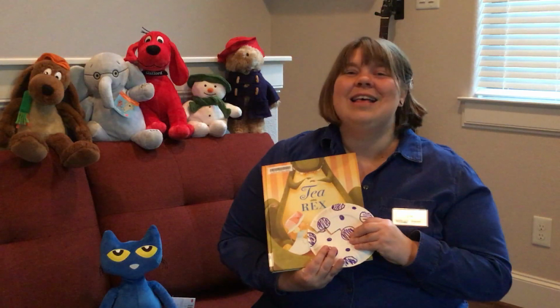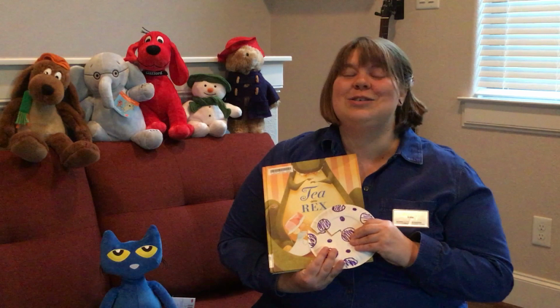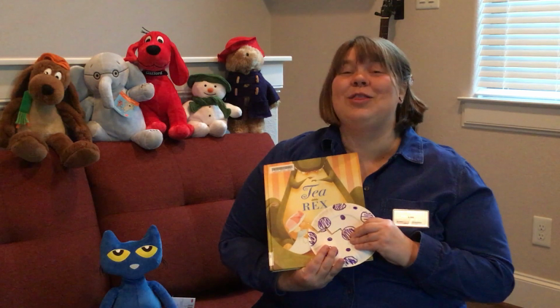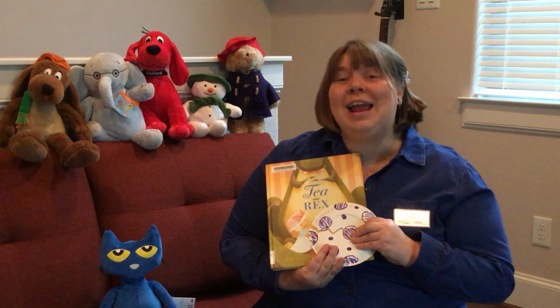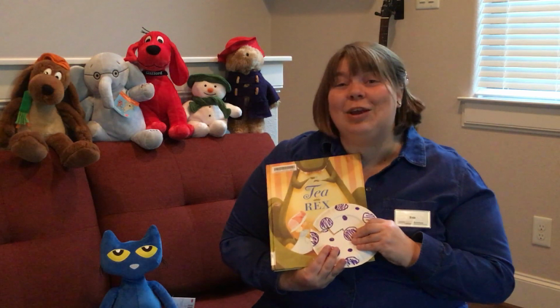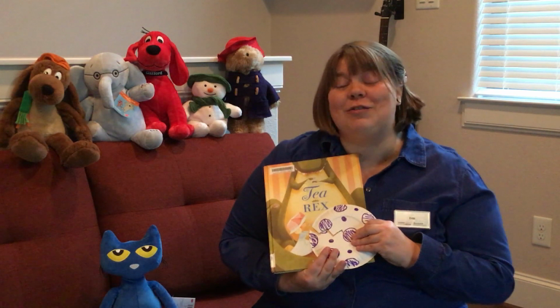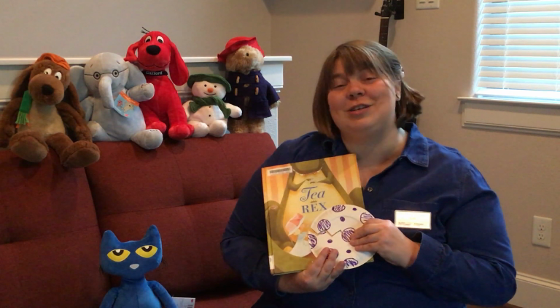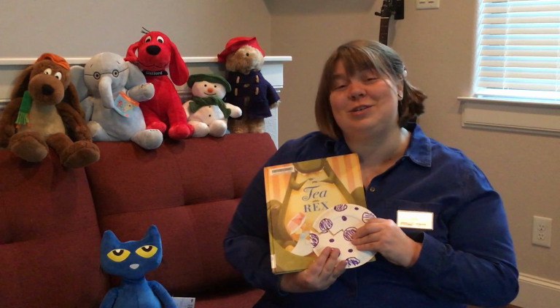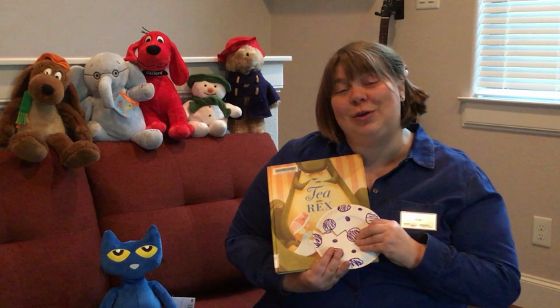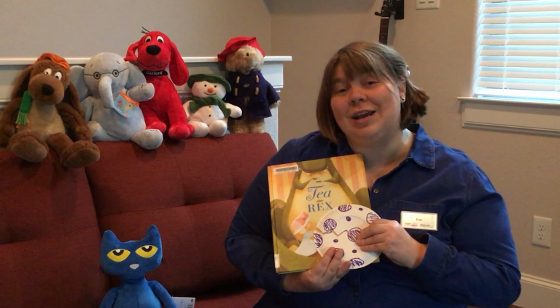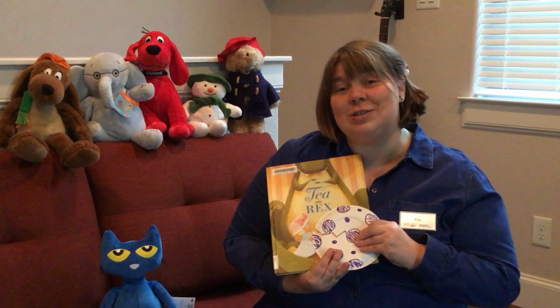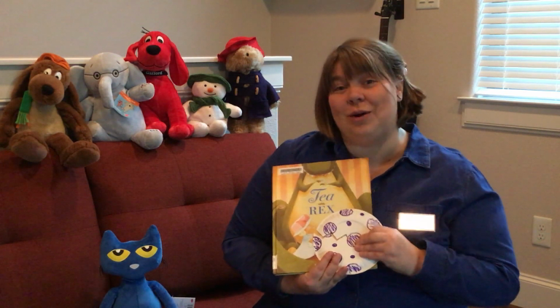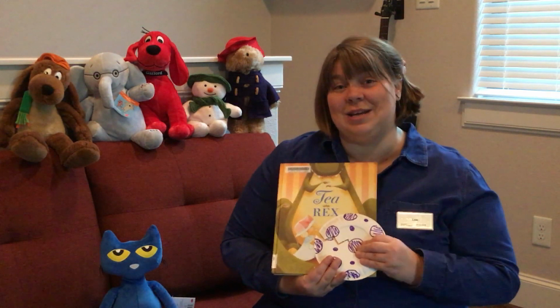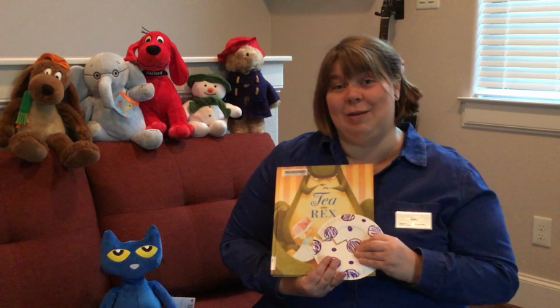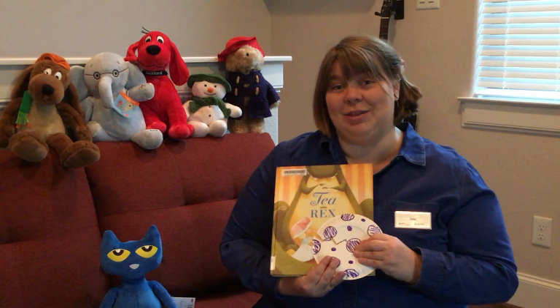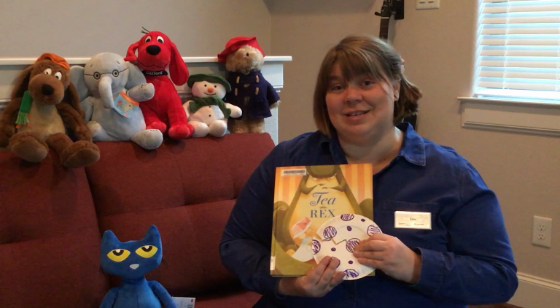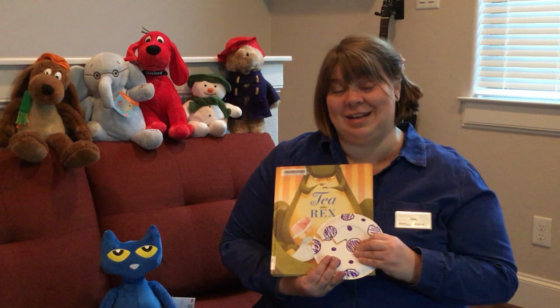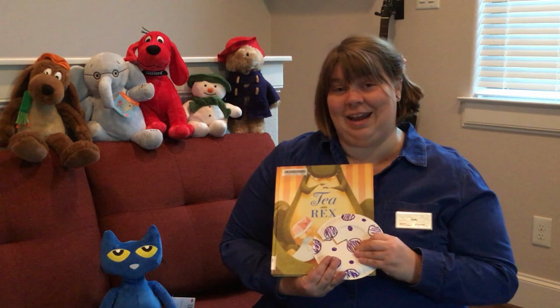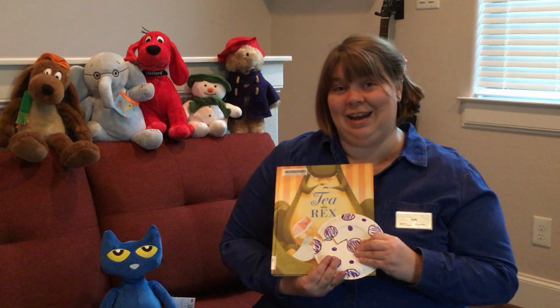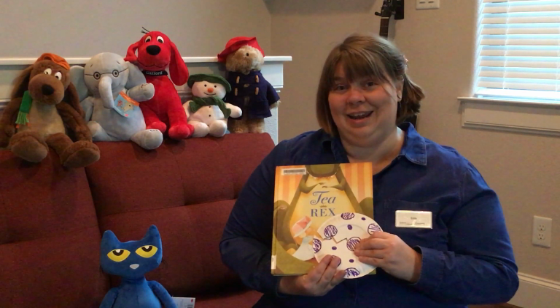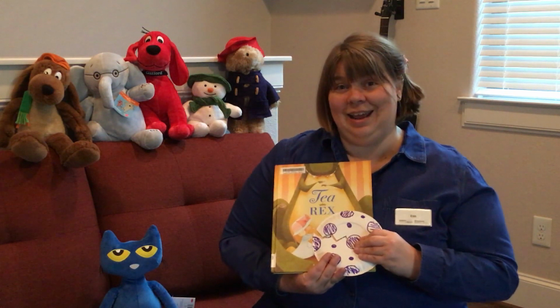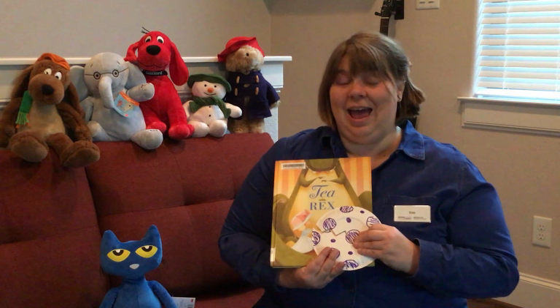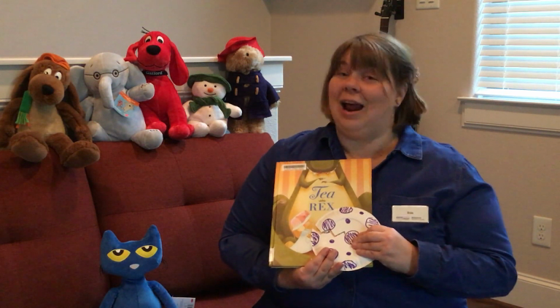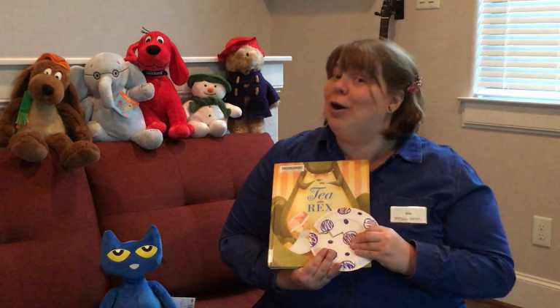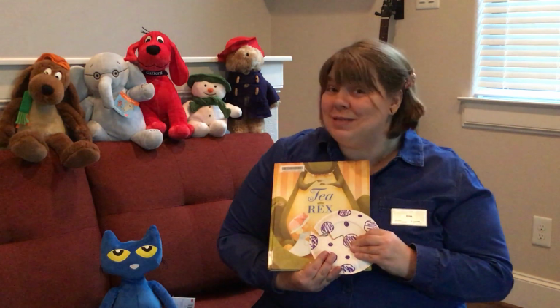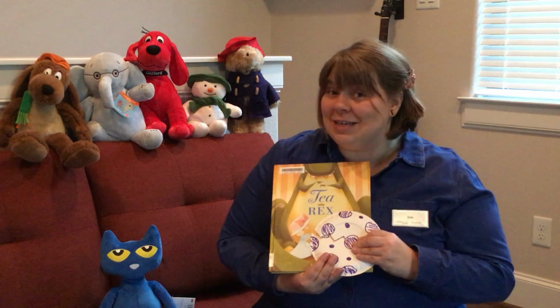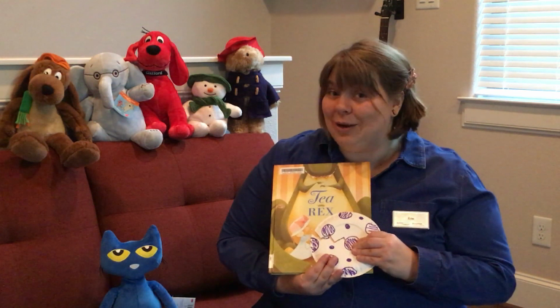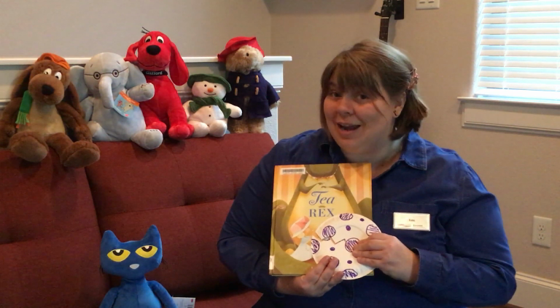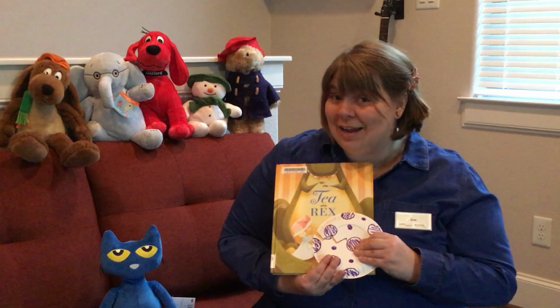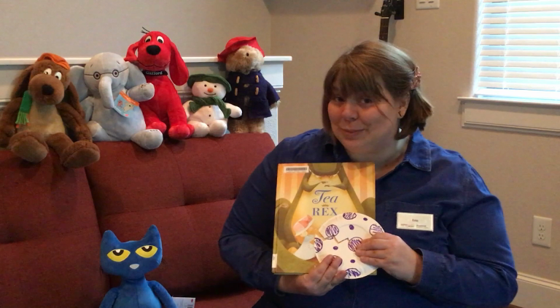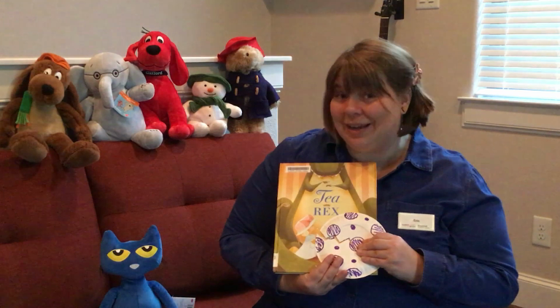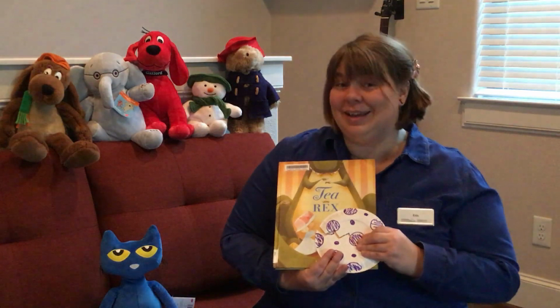Thank you for tuning in to Storytime with us today. I hope to see you again next week.